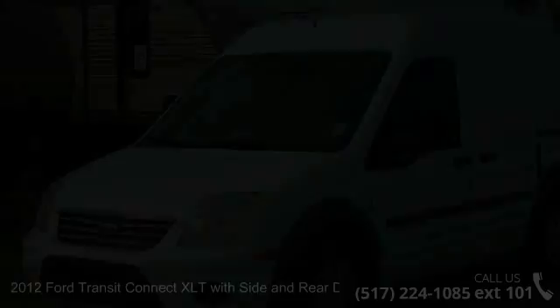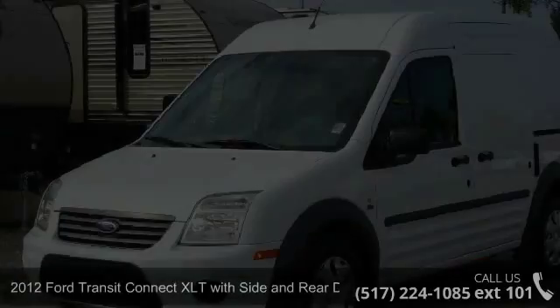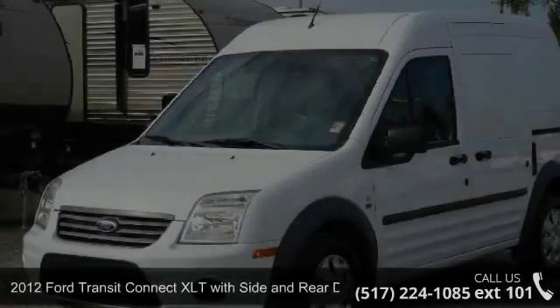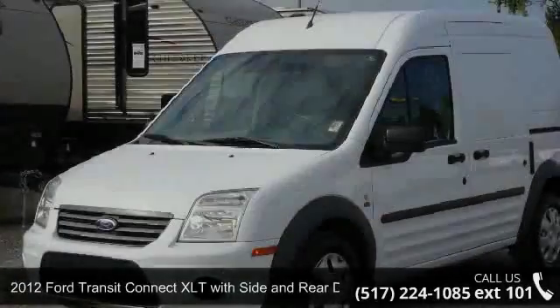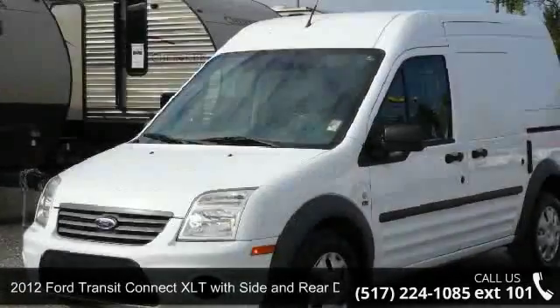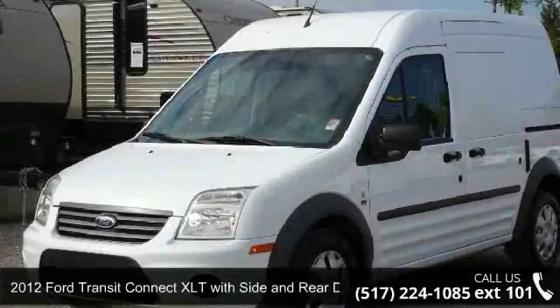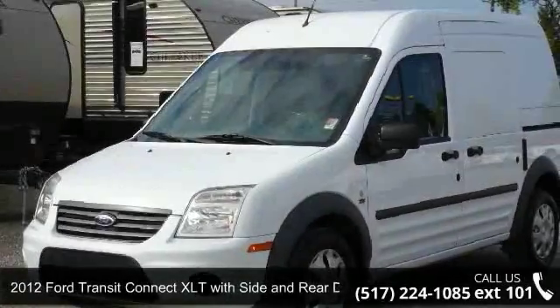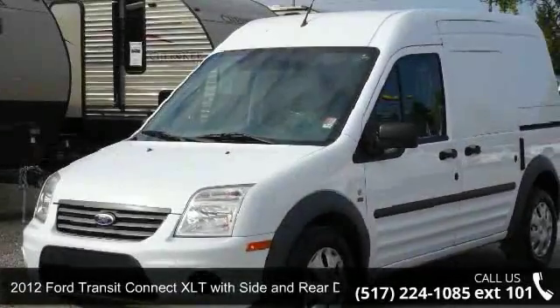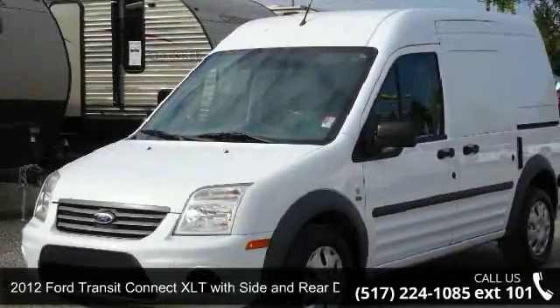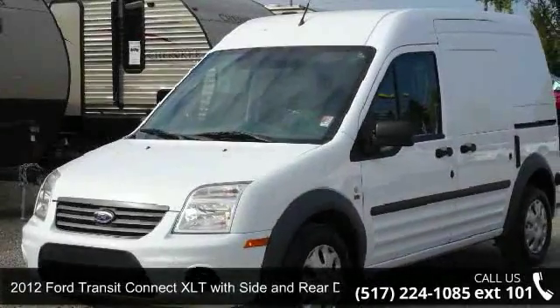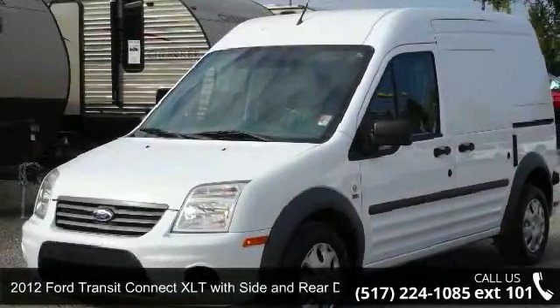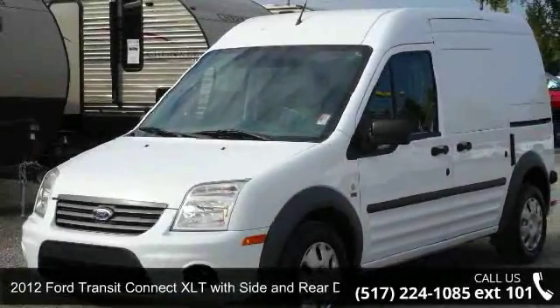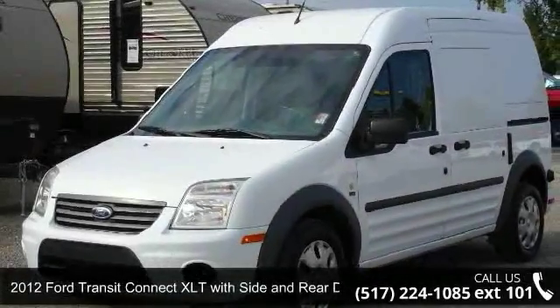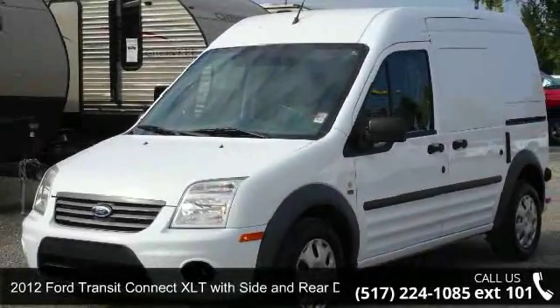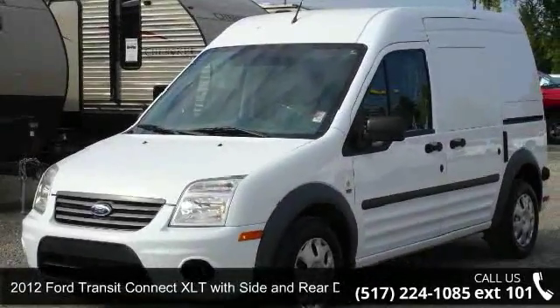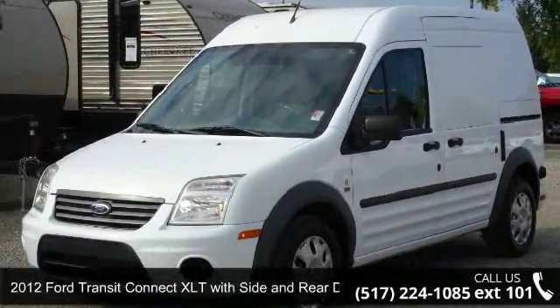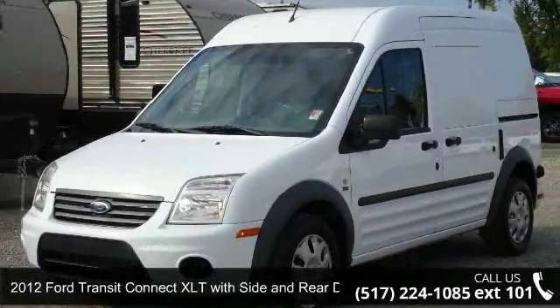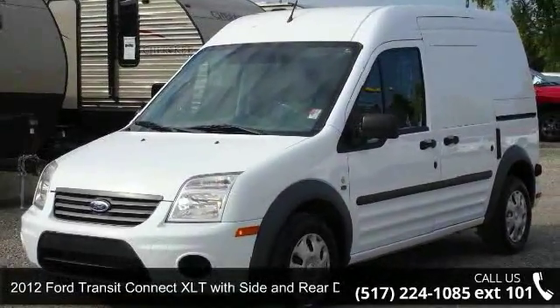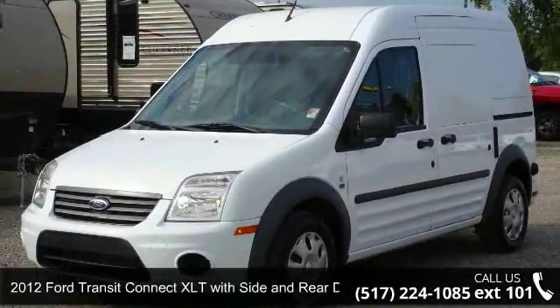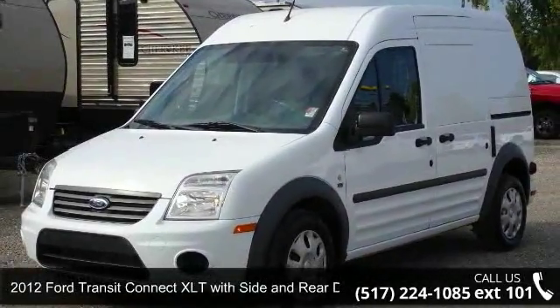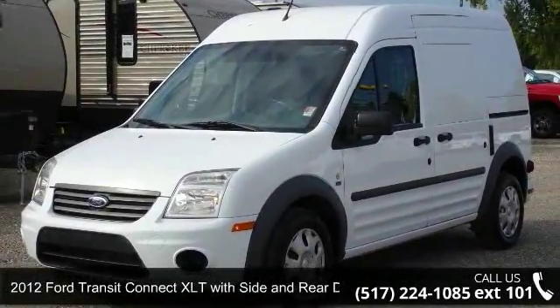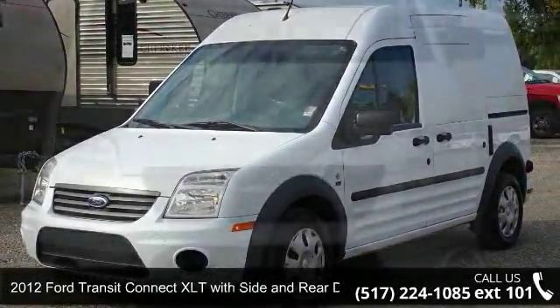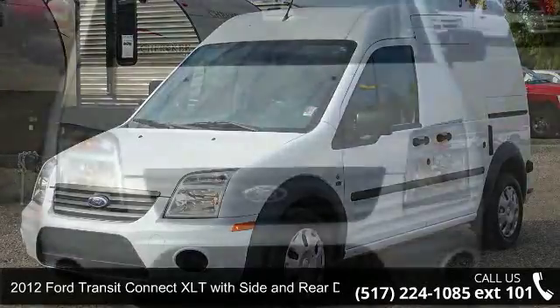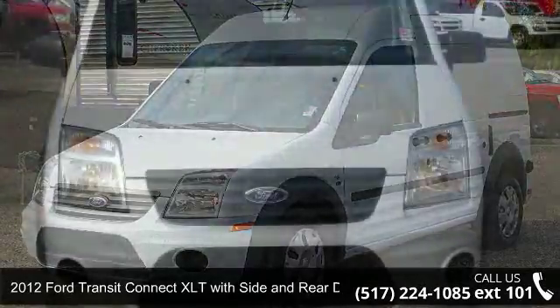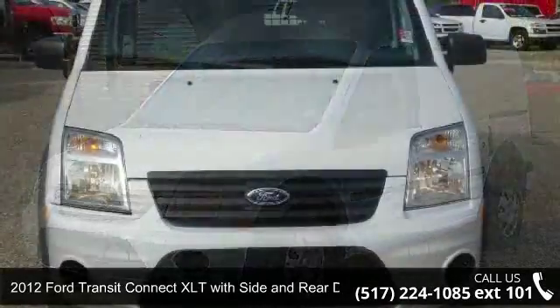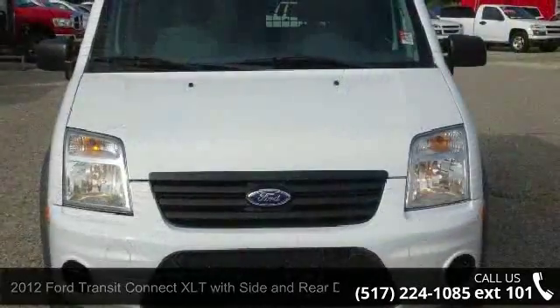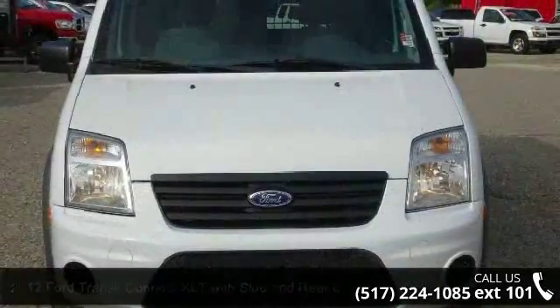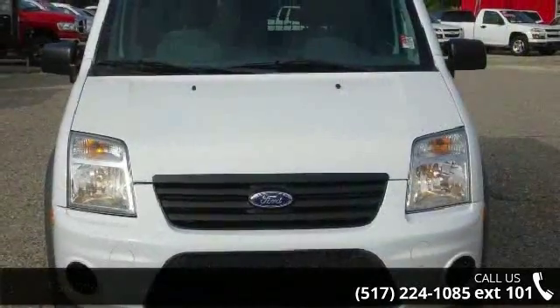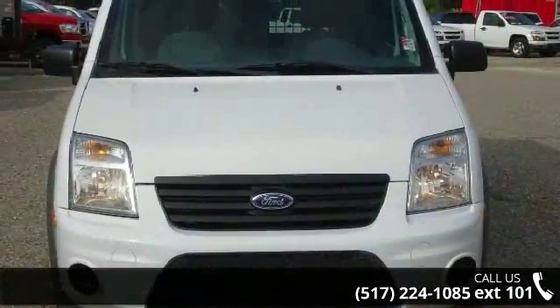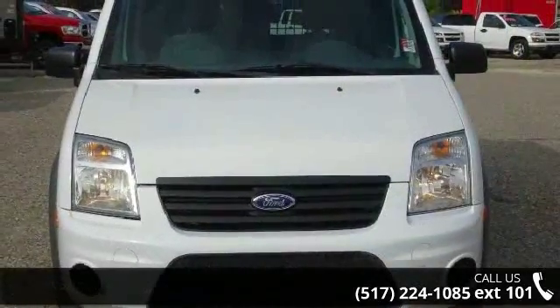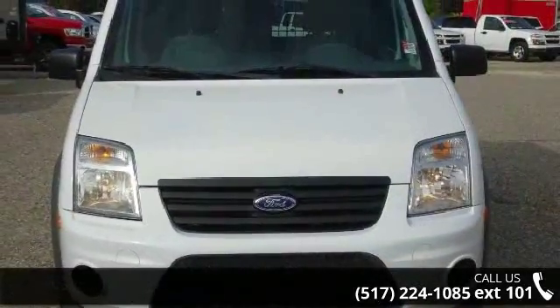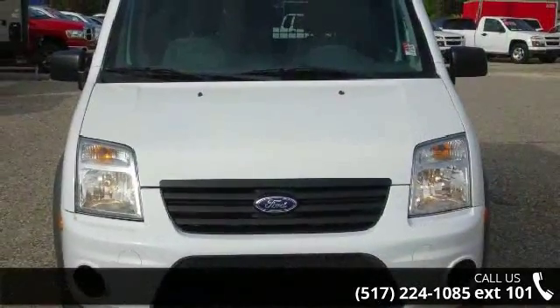Check out this 2012 Ford Transit Connect. If you are looking for an automobile with great features, look no further.